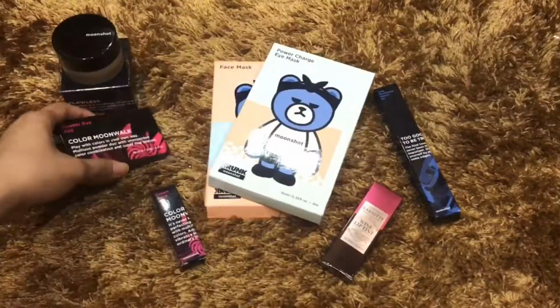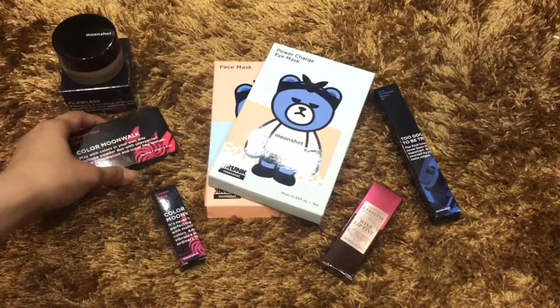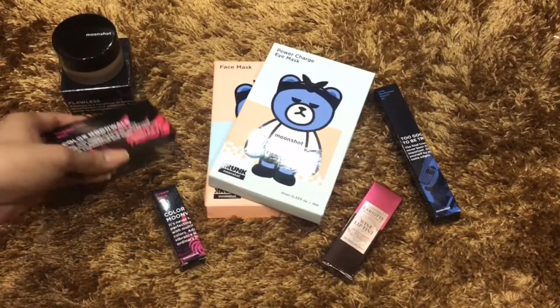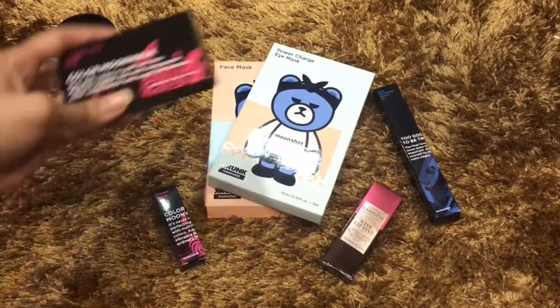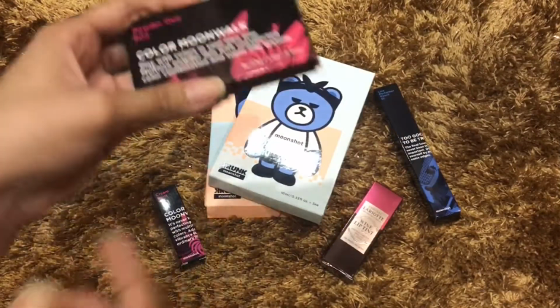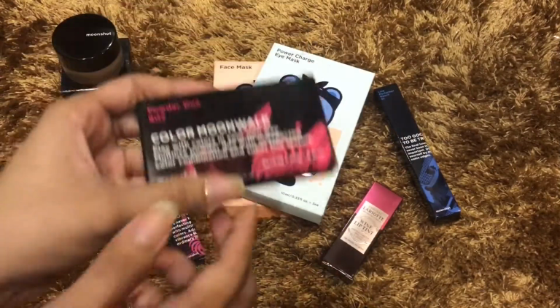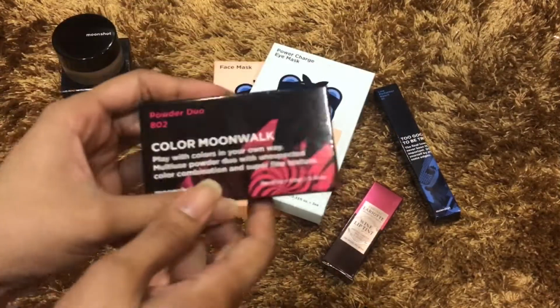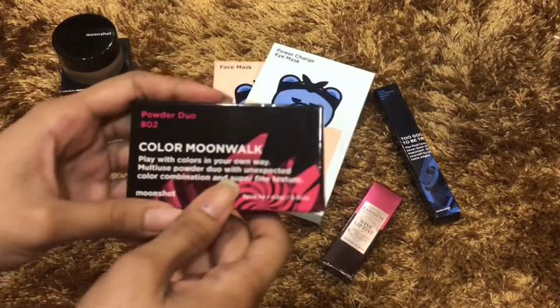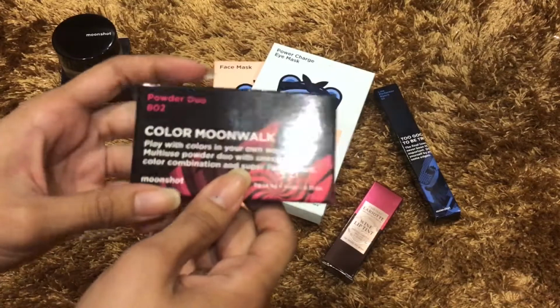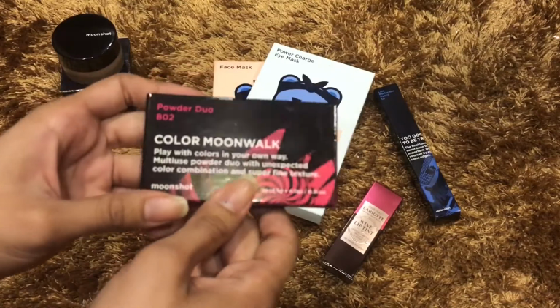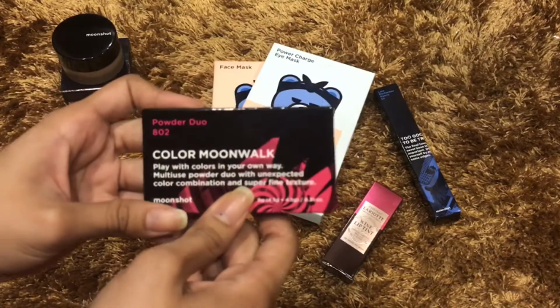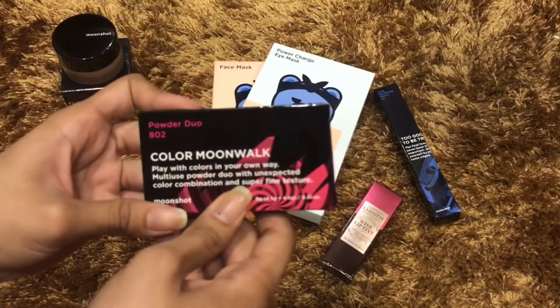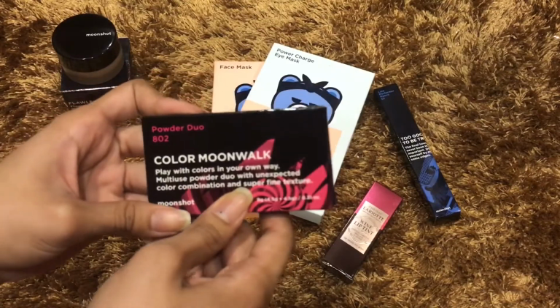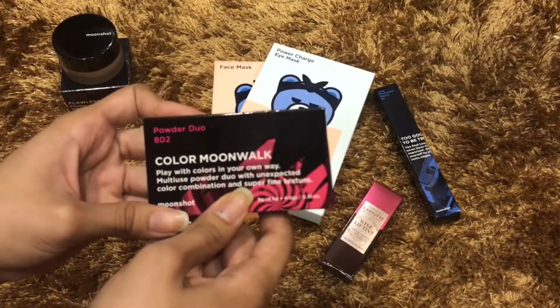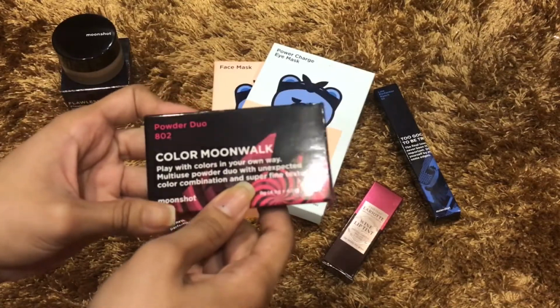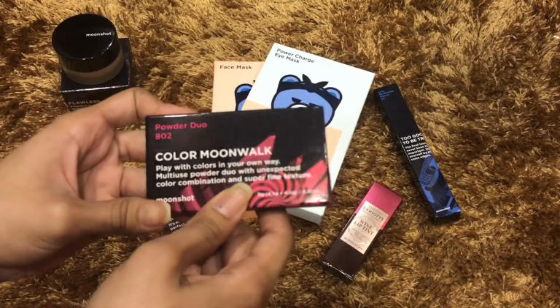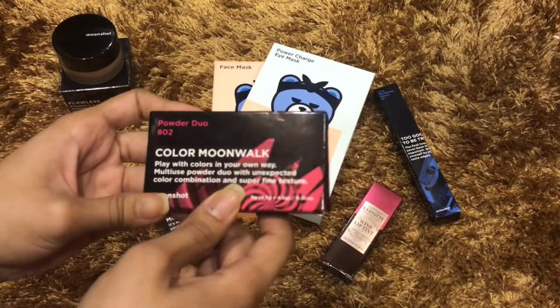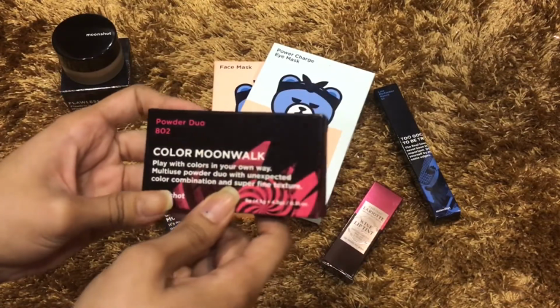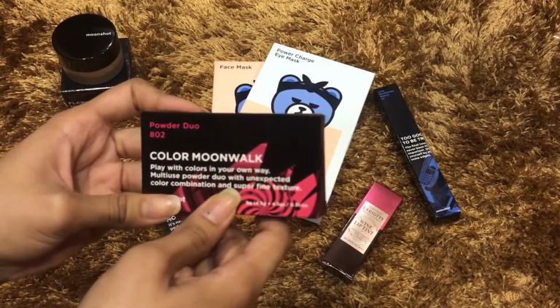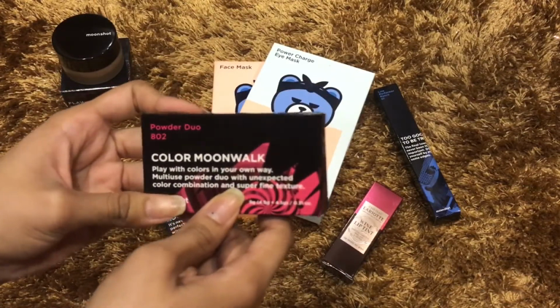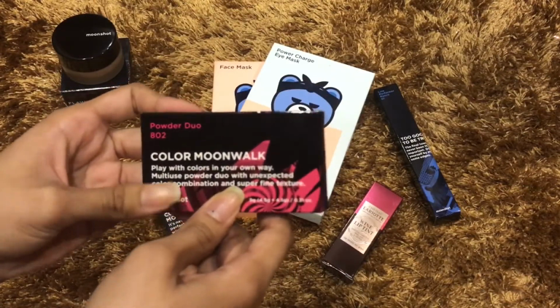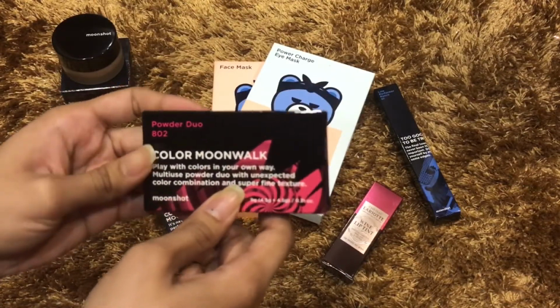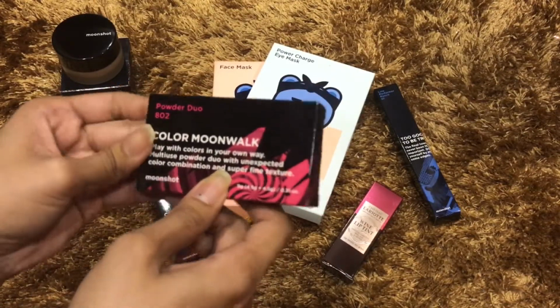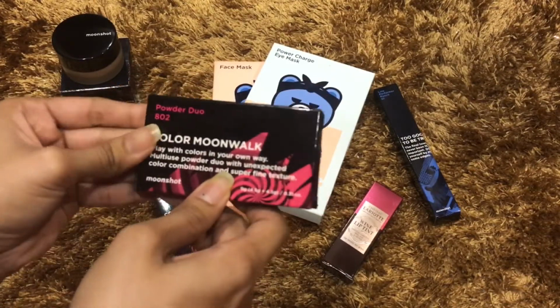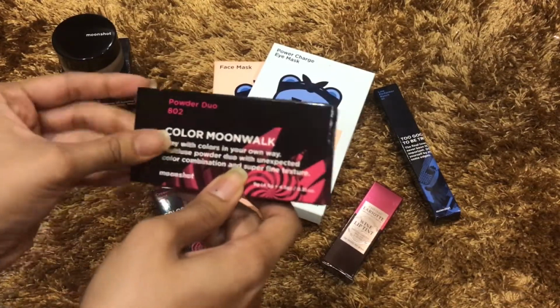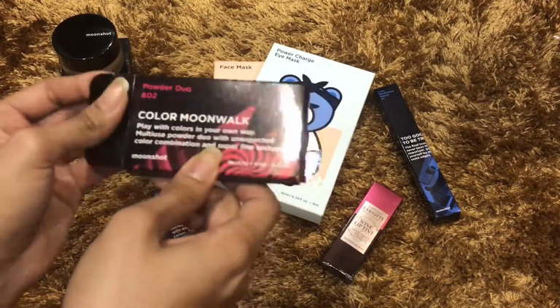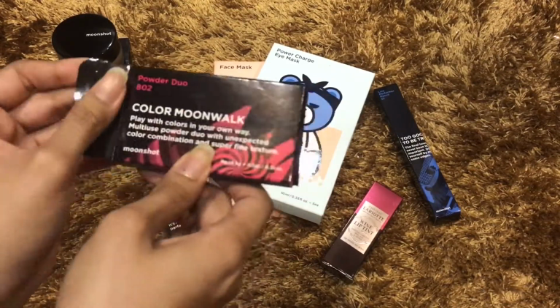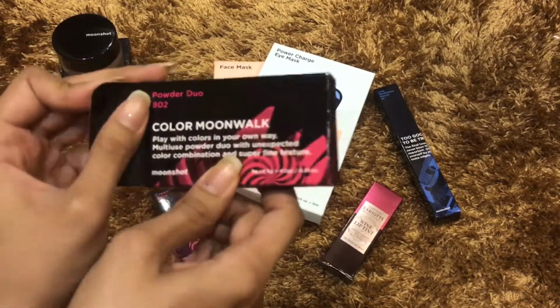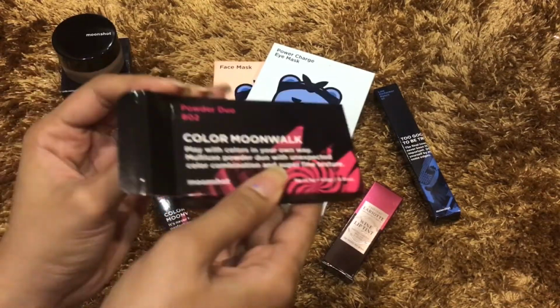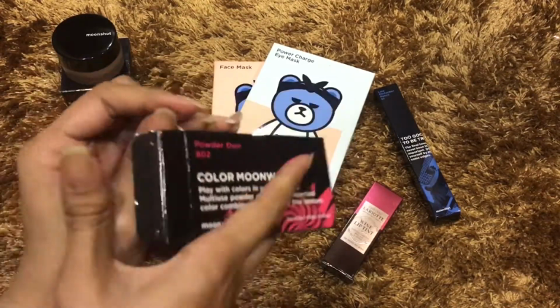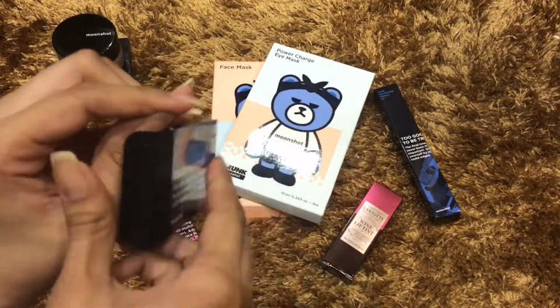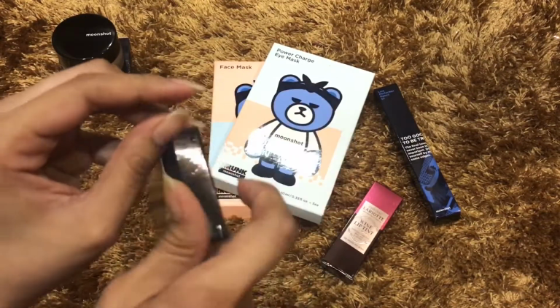Next one is the Color Moon Vogue Power Duo in the shade 802.